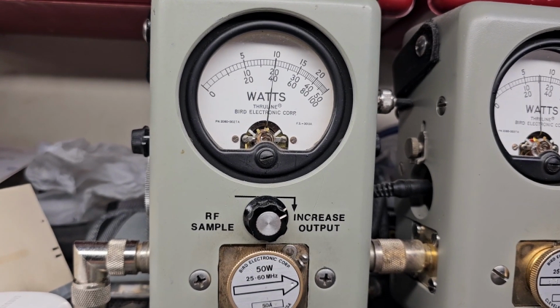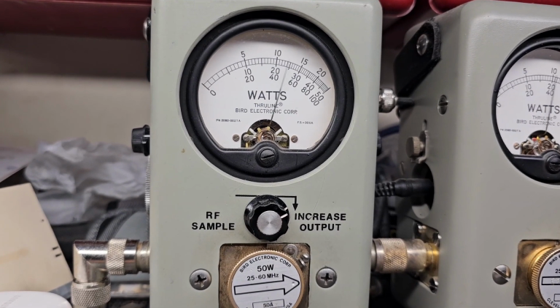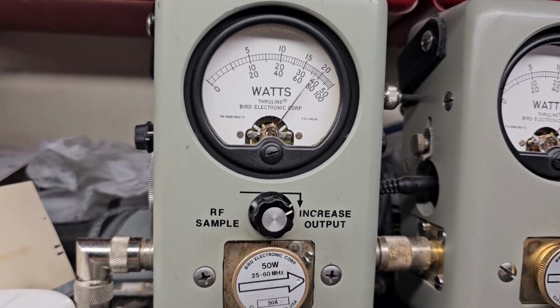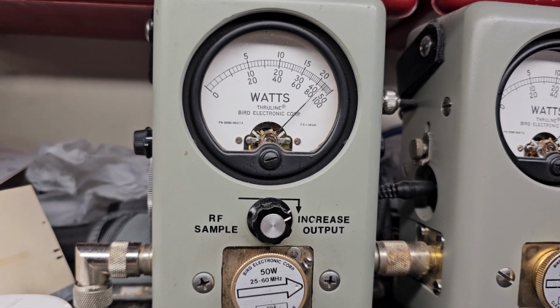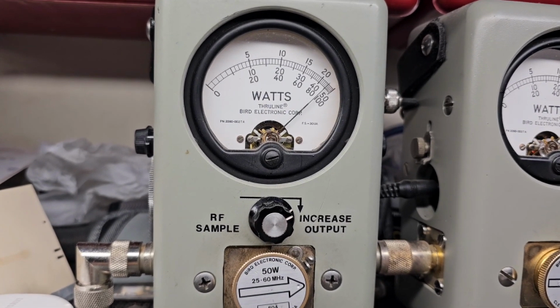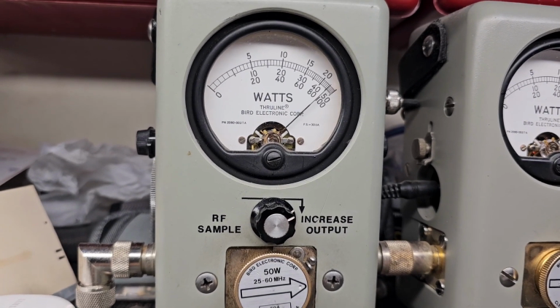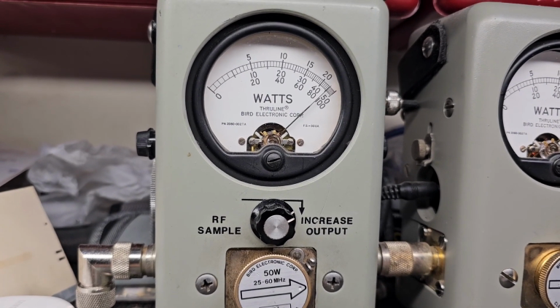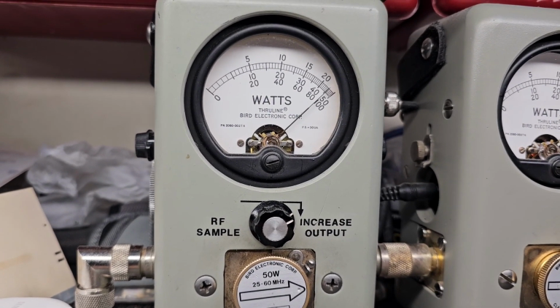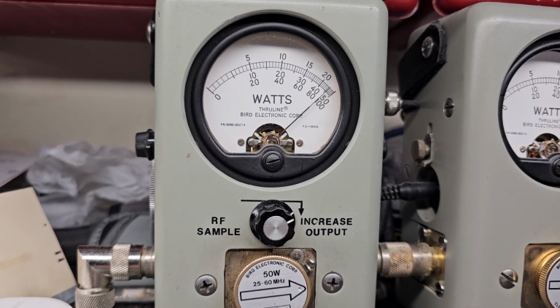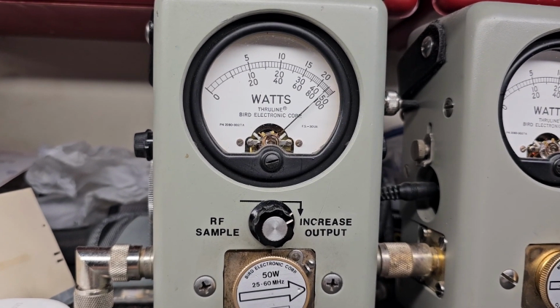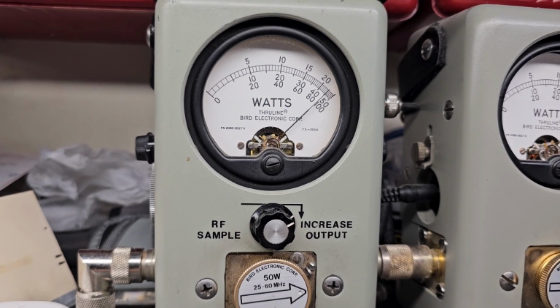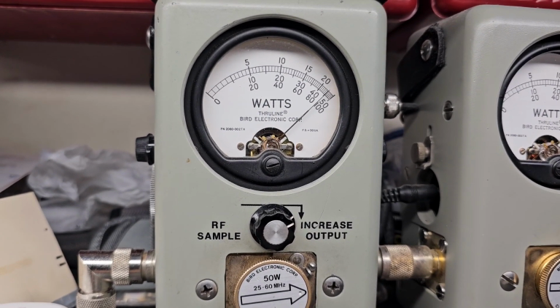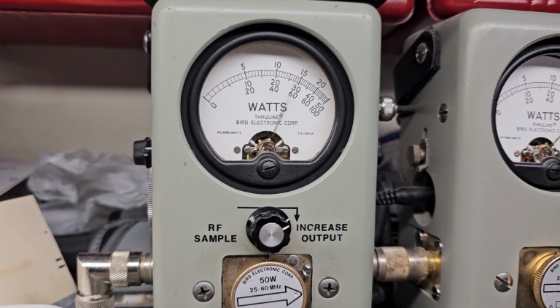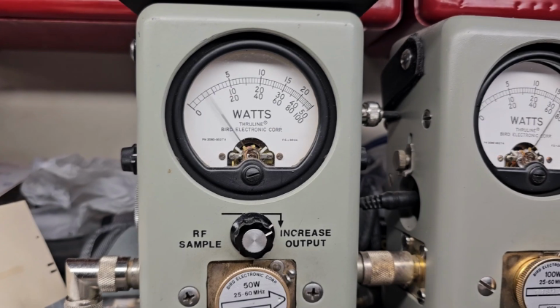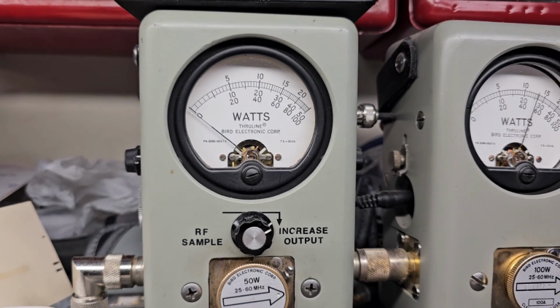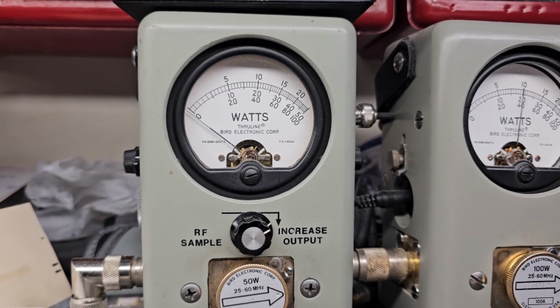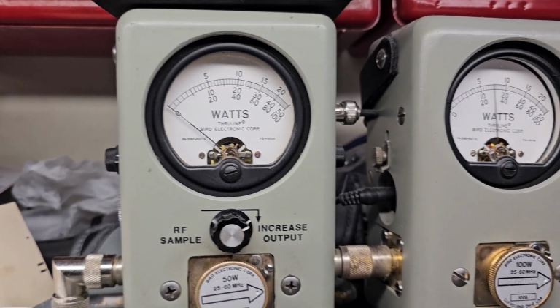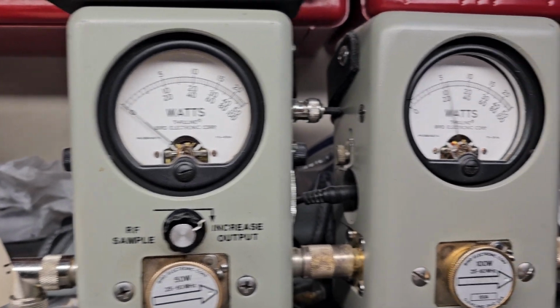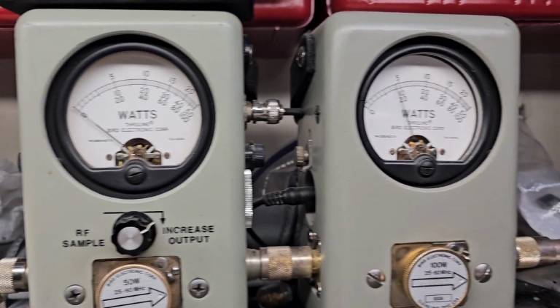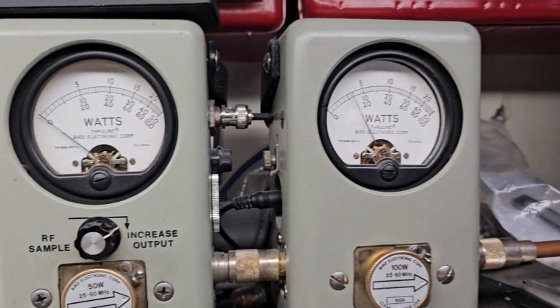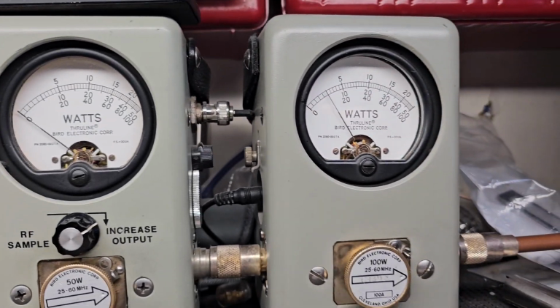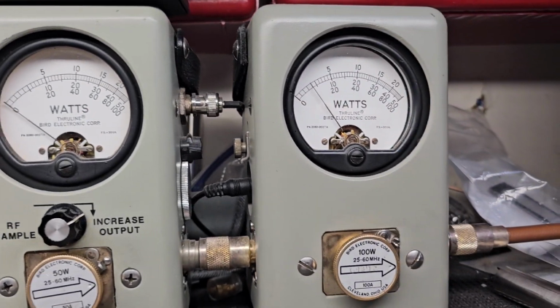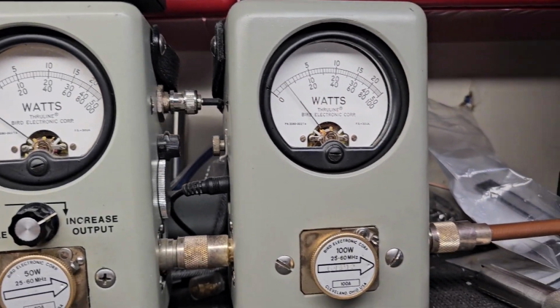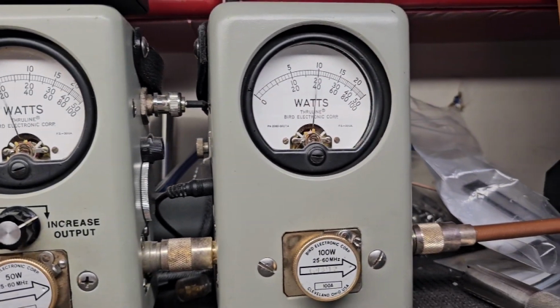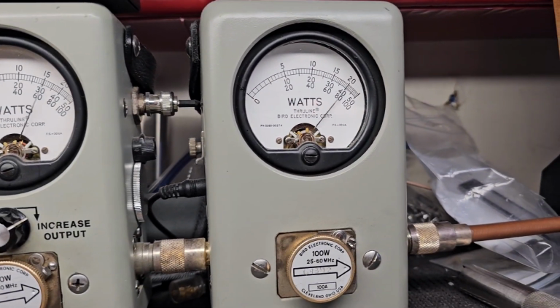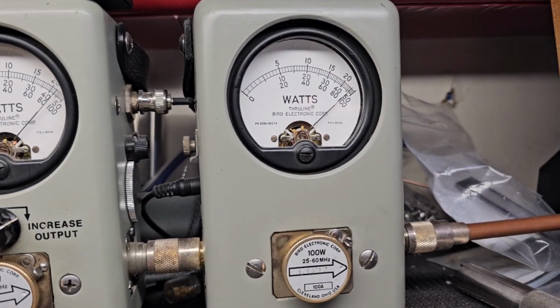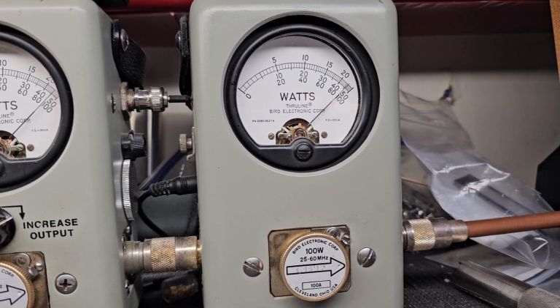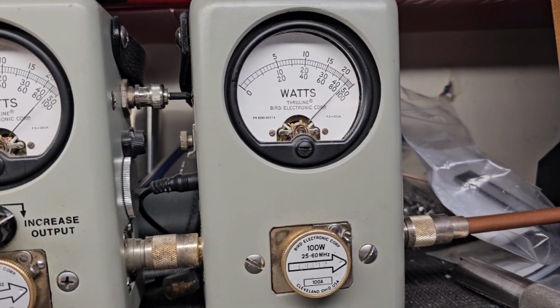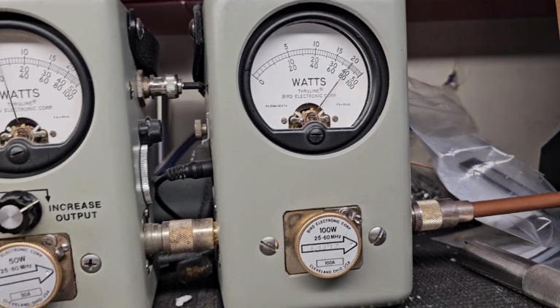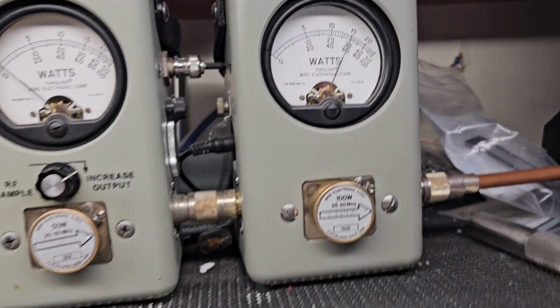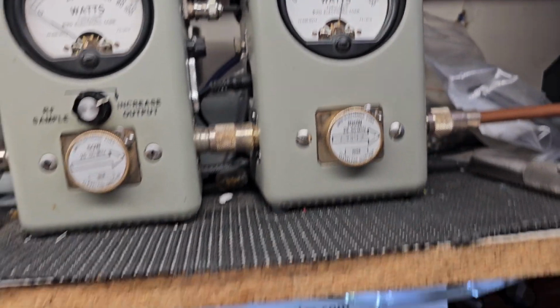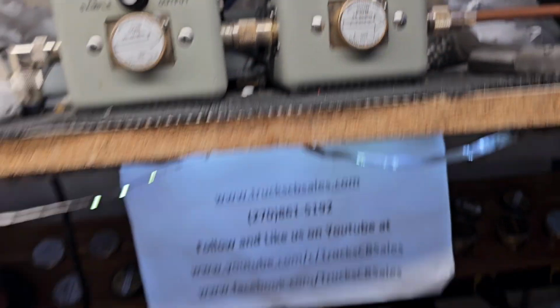20 watts all the way up. Hello, hello — 45 bird average. Still over 90 peak.